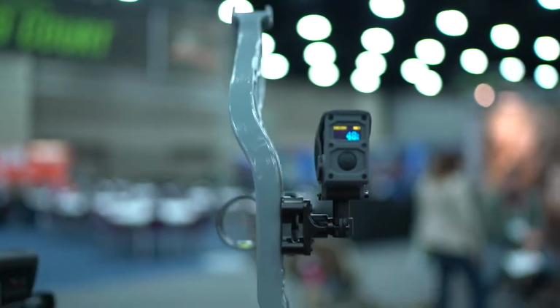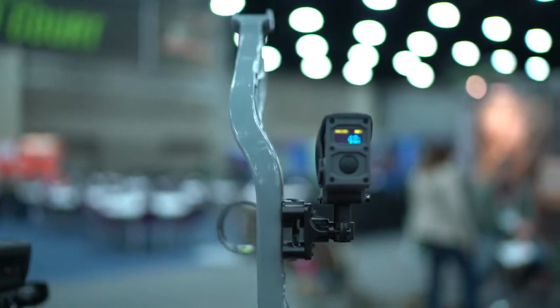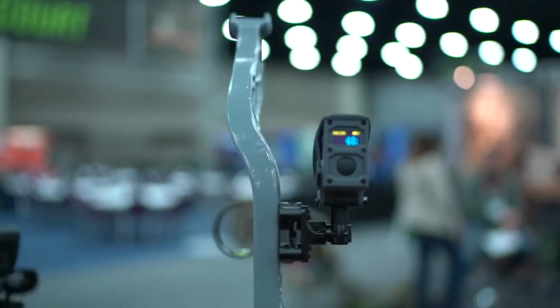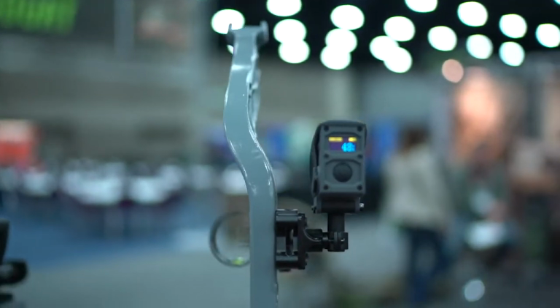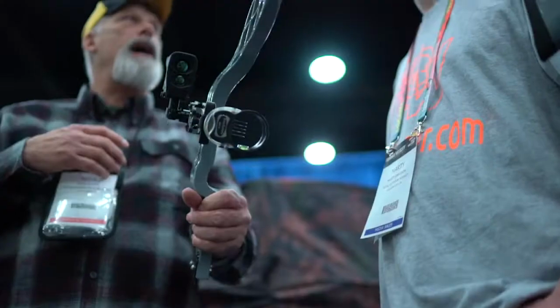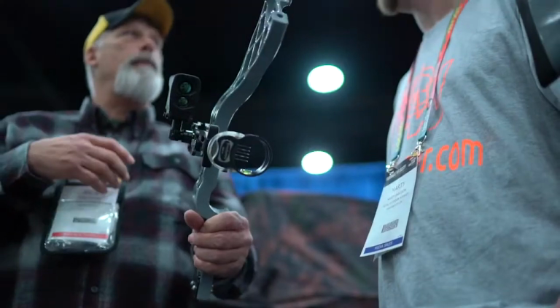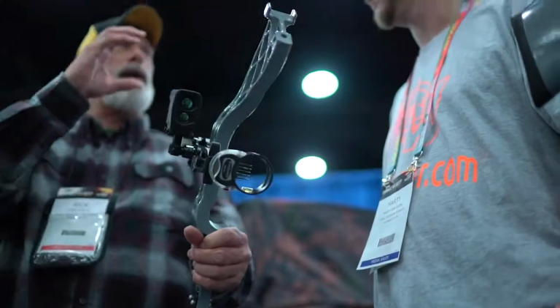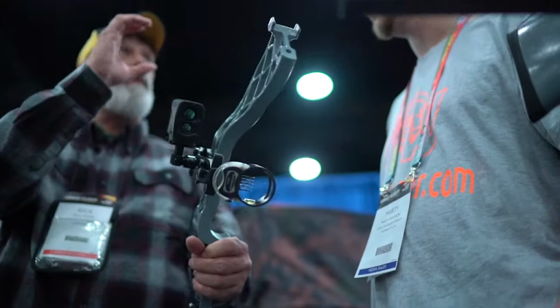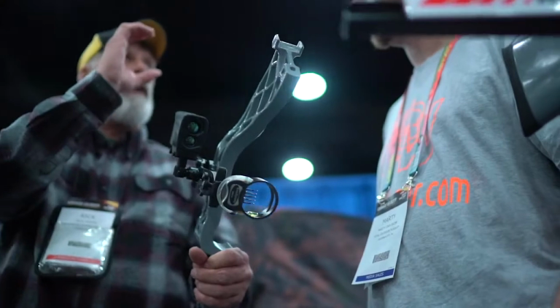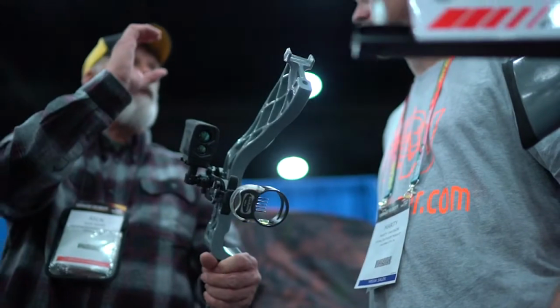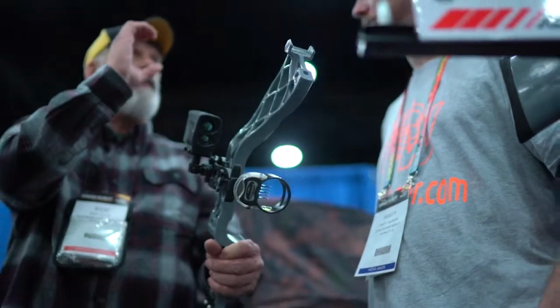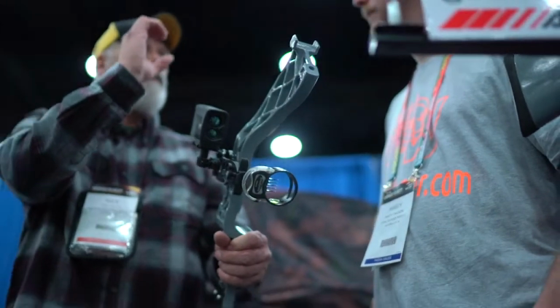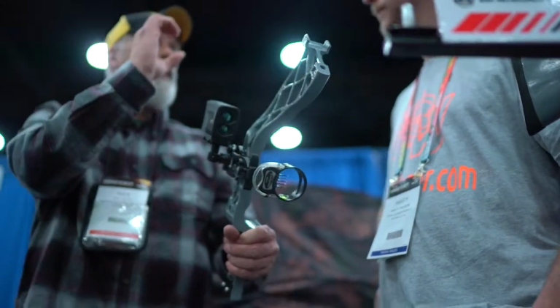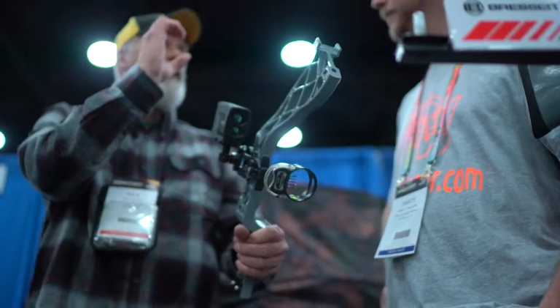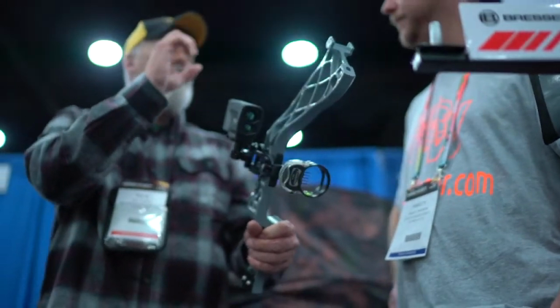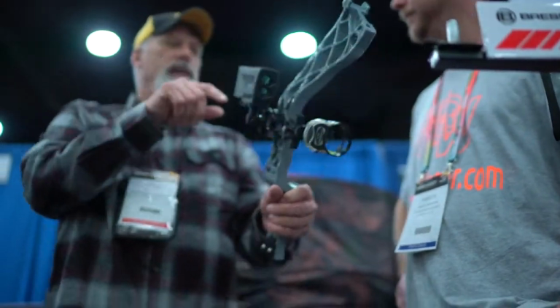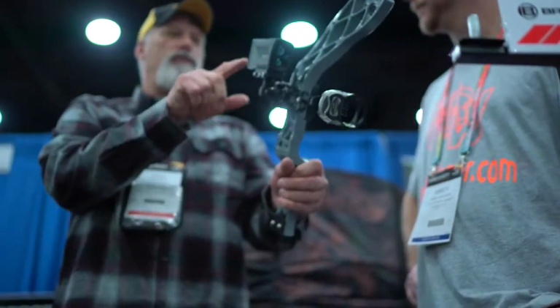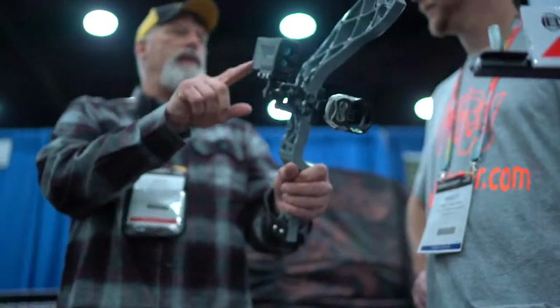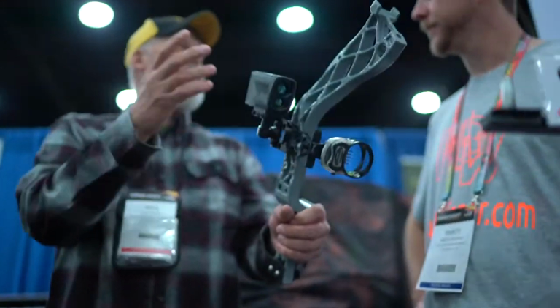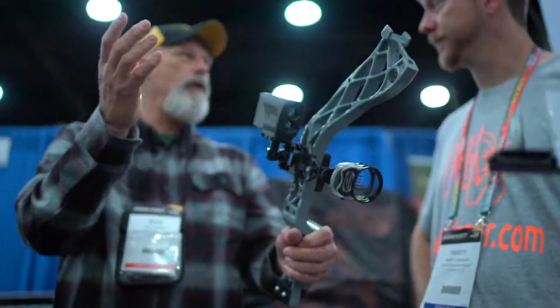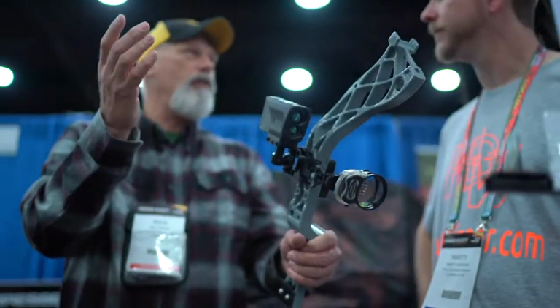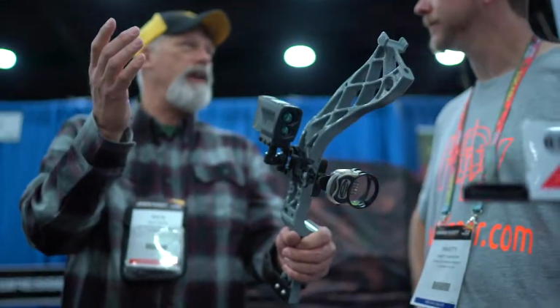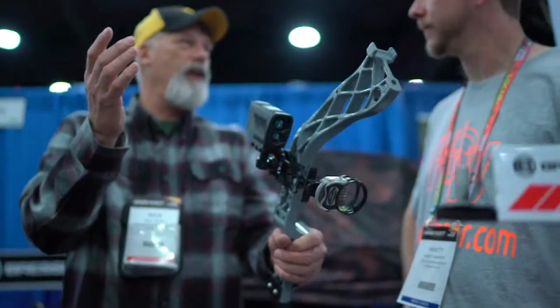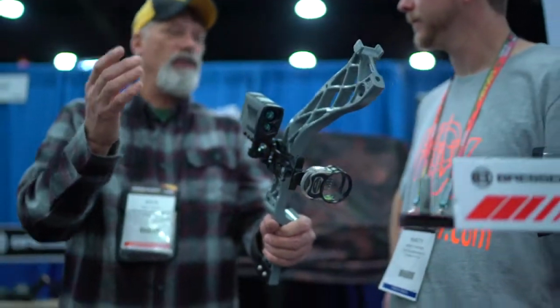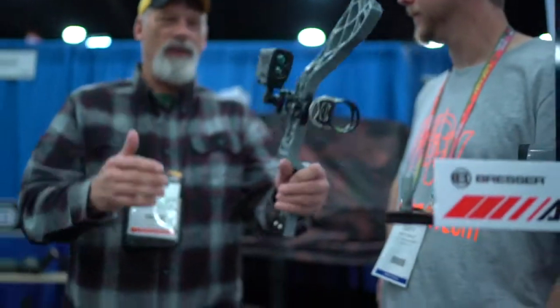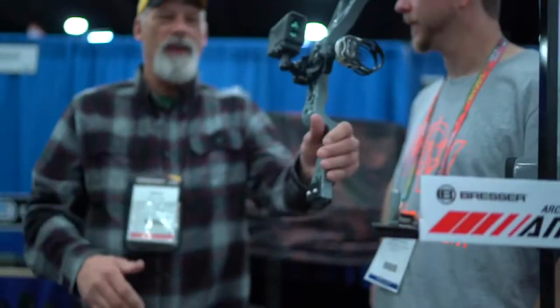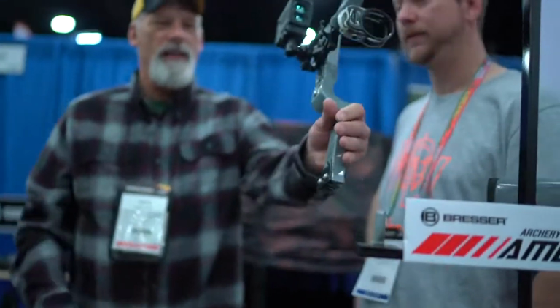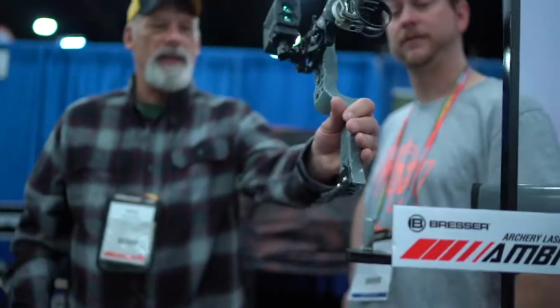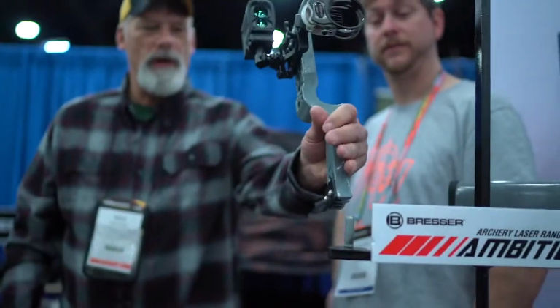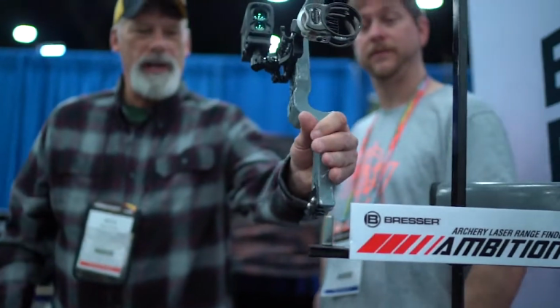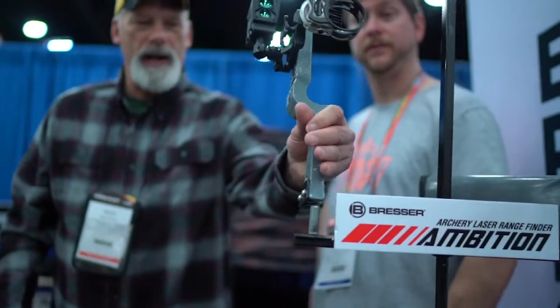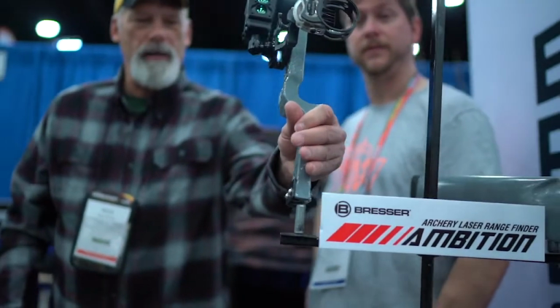When you don't have time to pick up a rangefinder and range, it's right here on your bow, ready to go. That's one neat item.